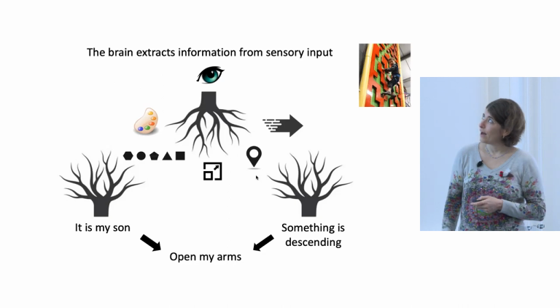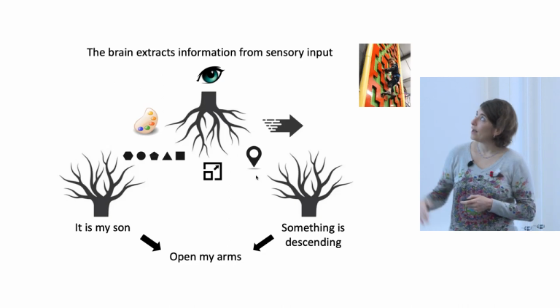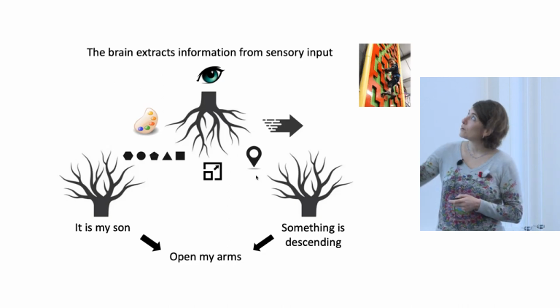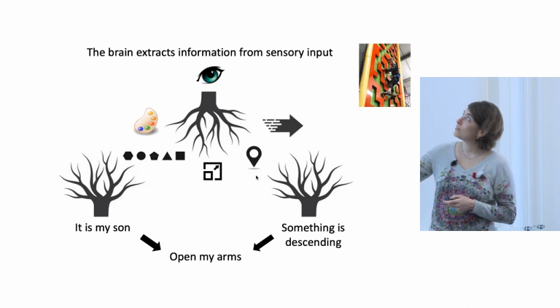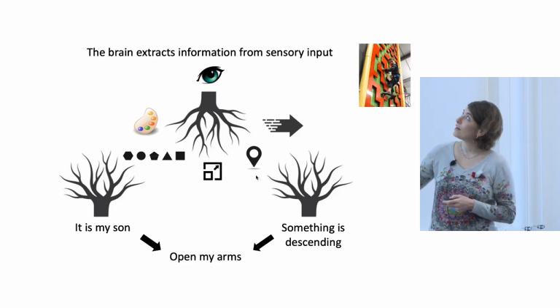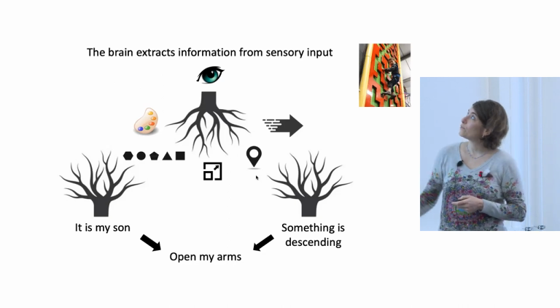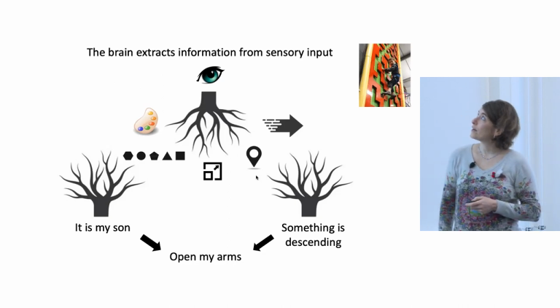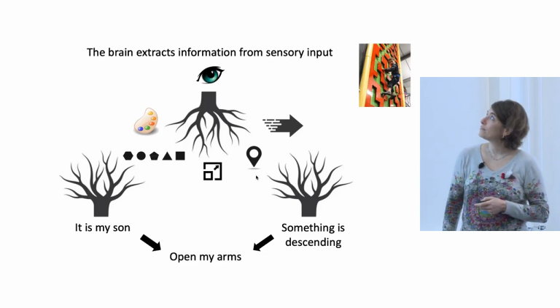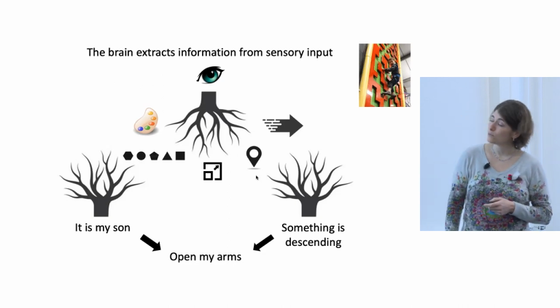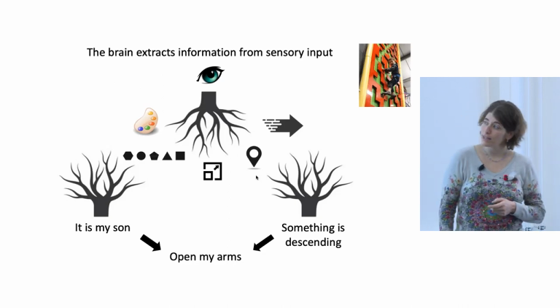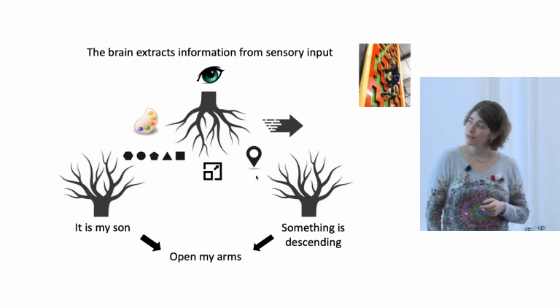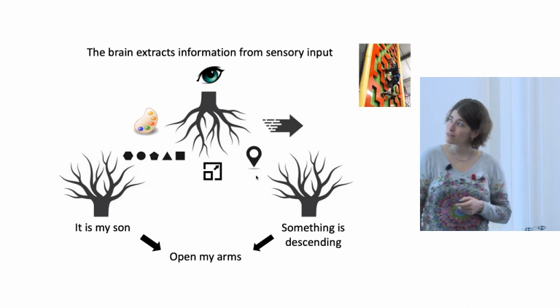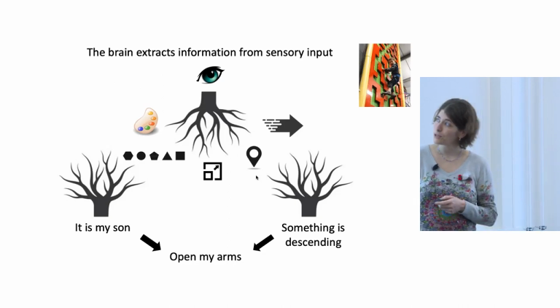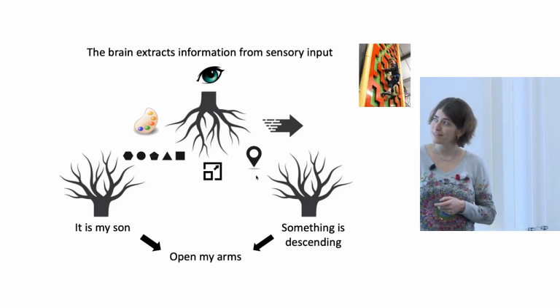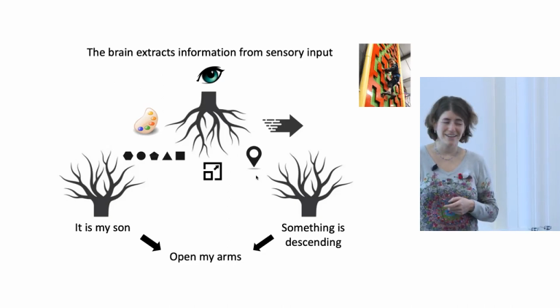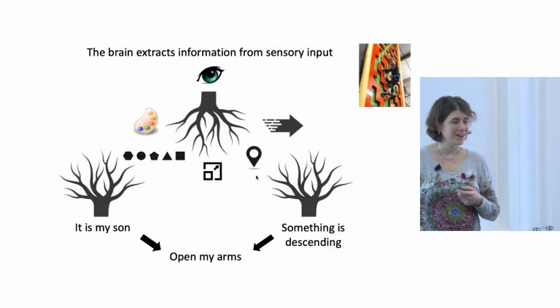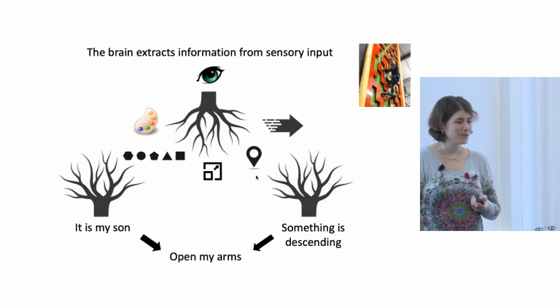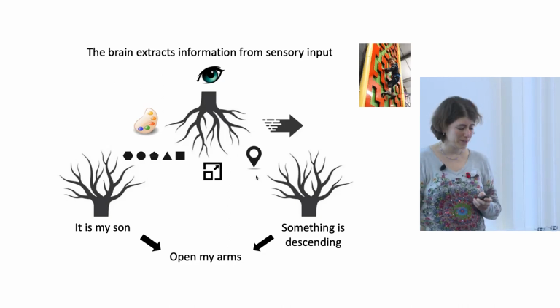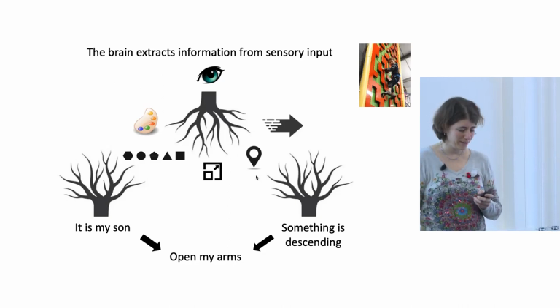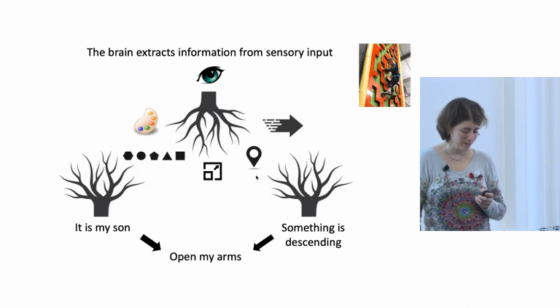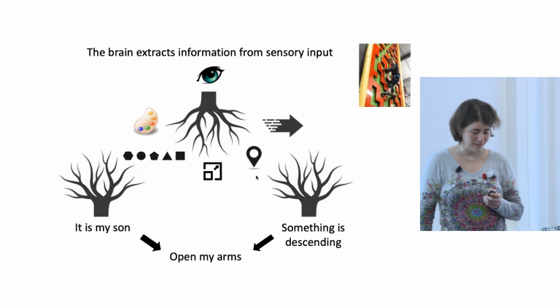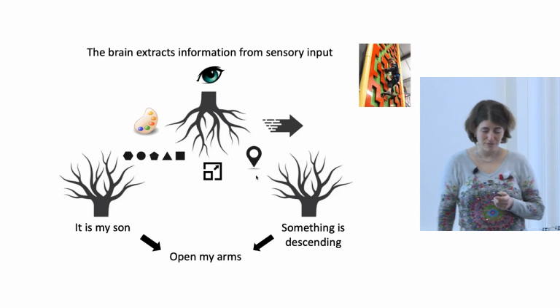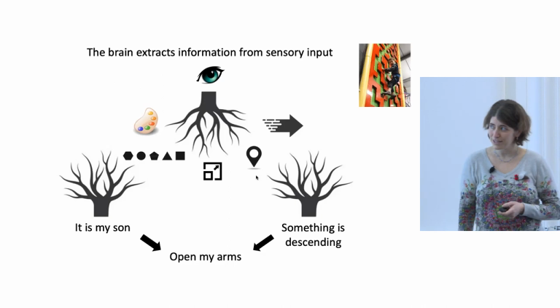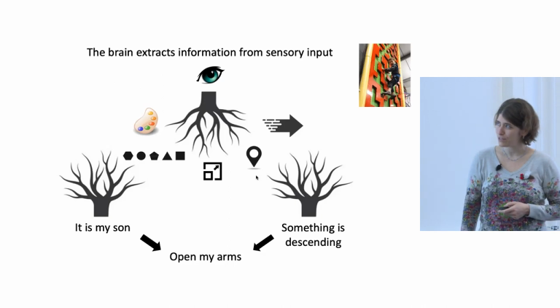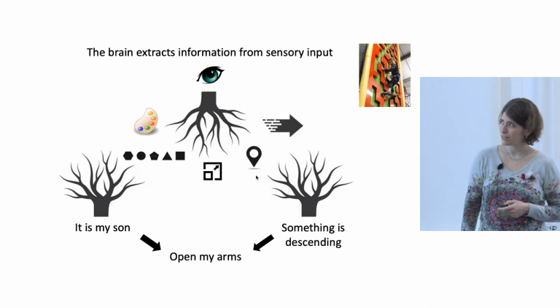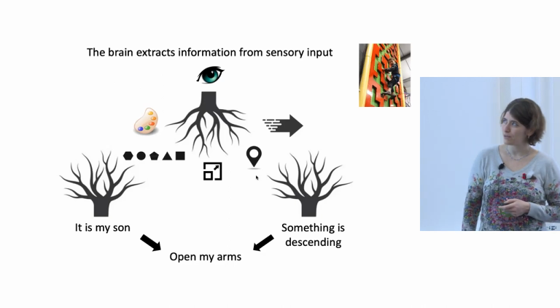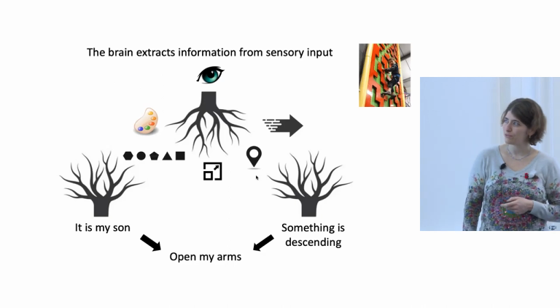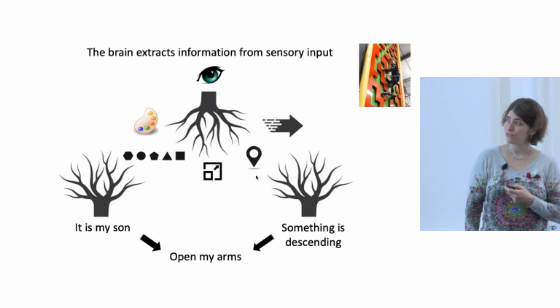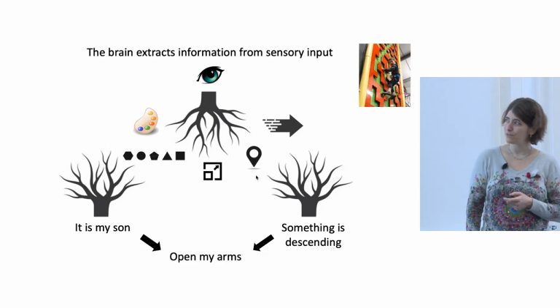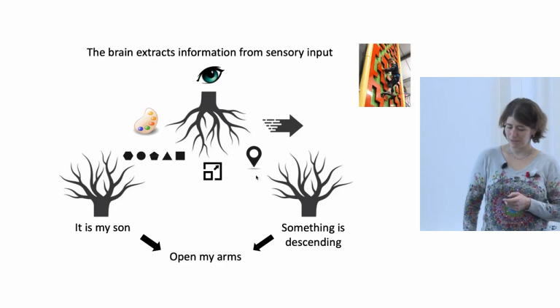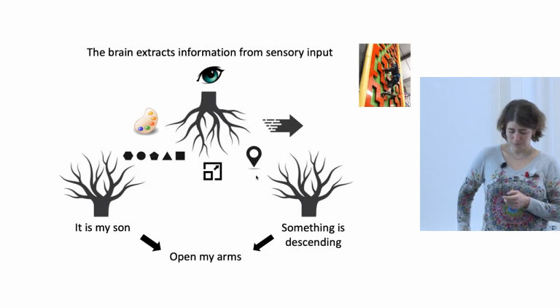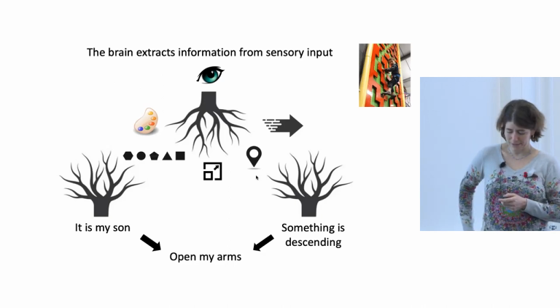Because I don't want to use my son as a subject, we're using flies, which have a little bit simpler brains.